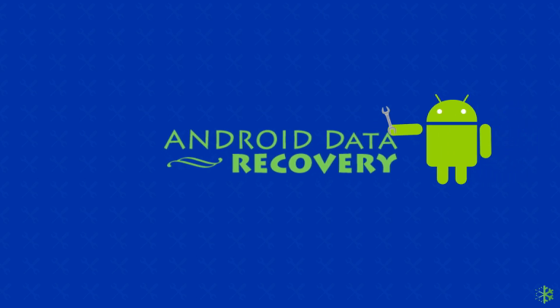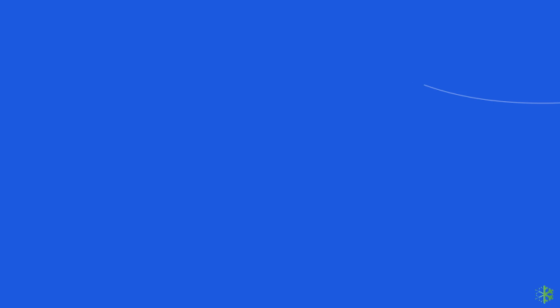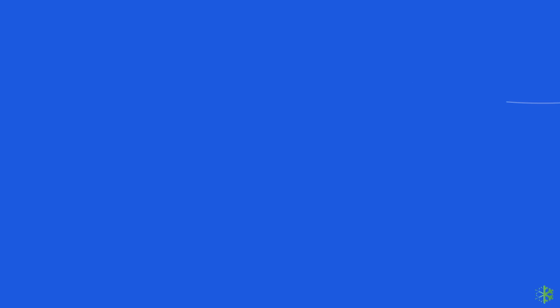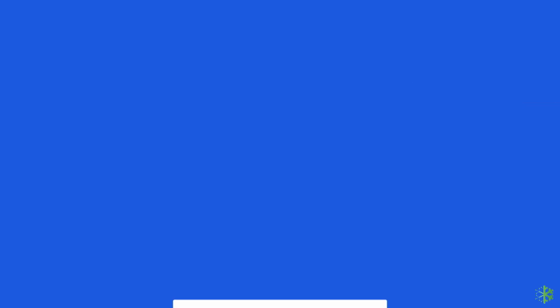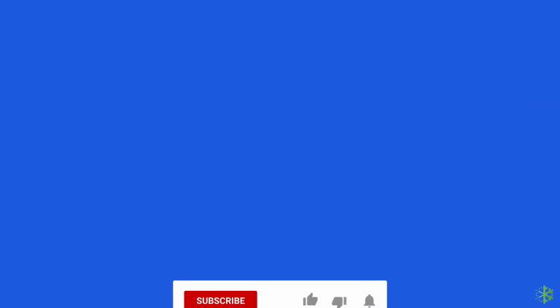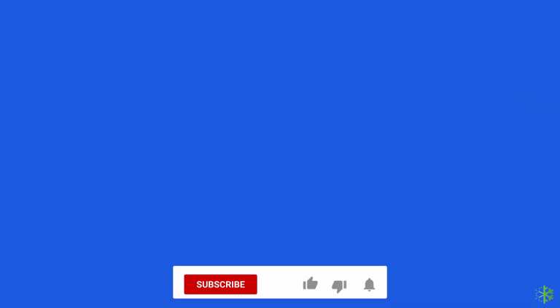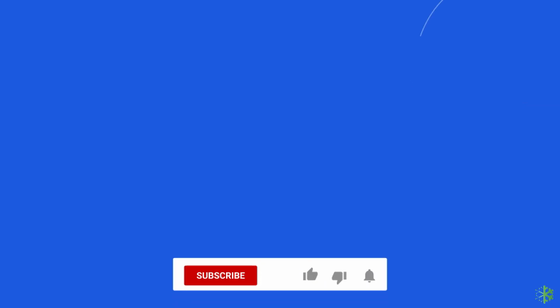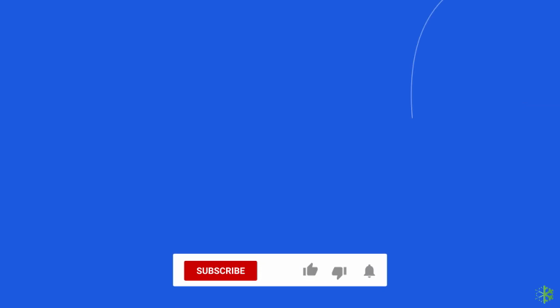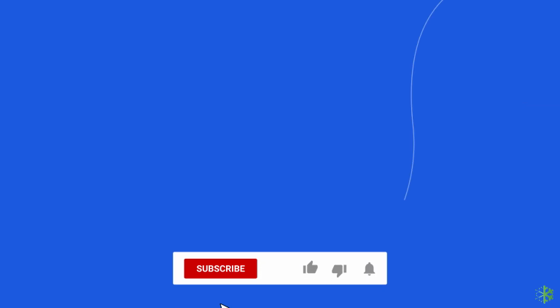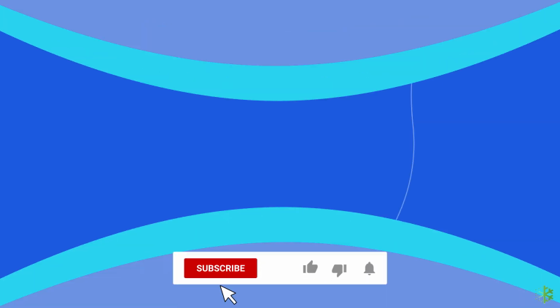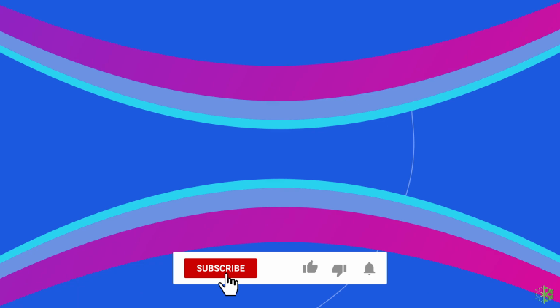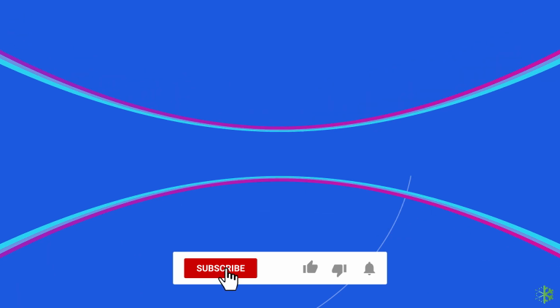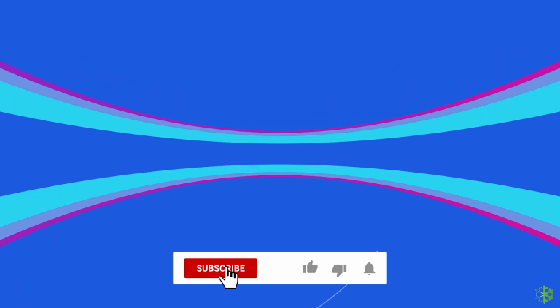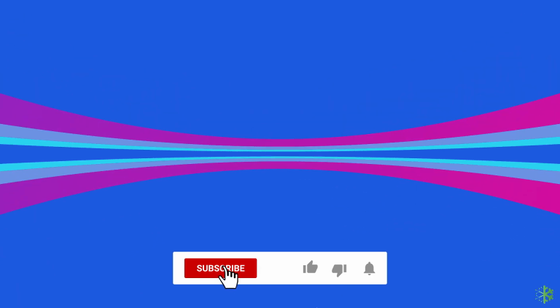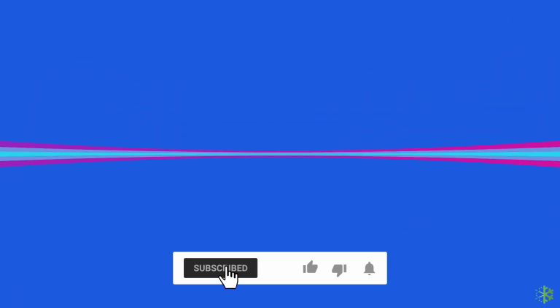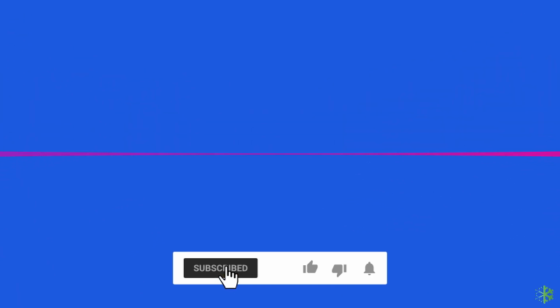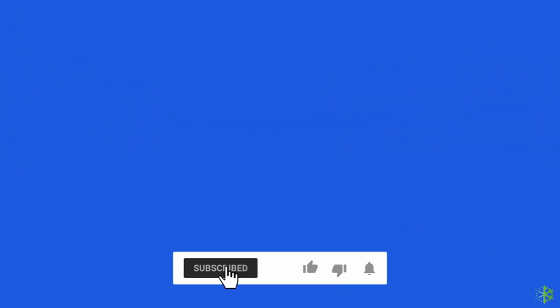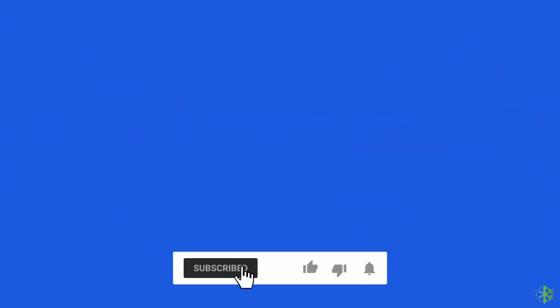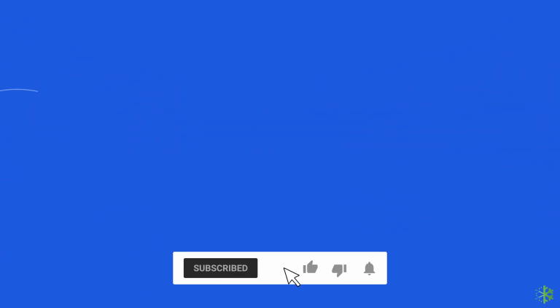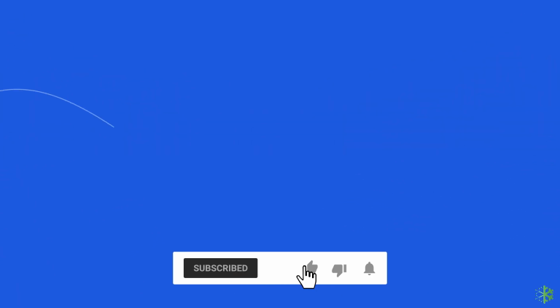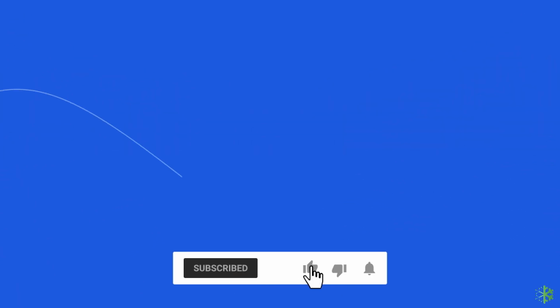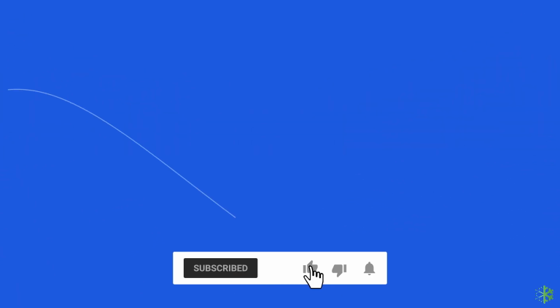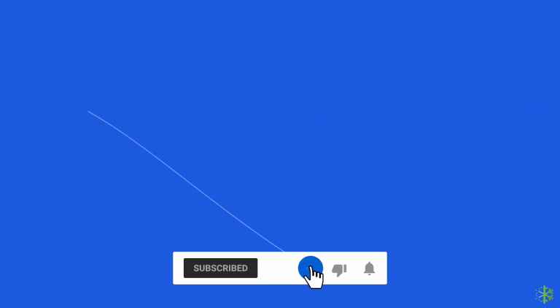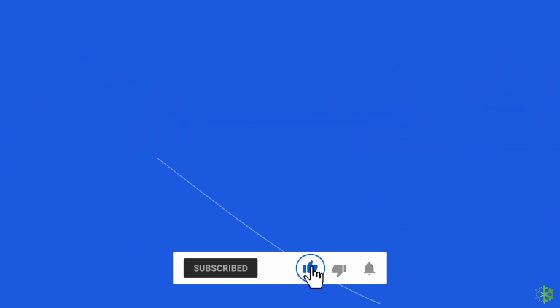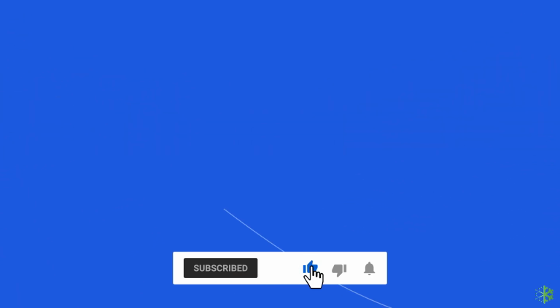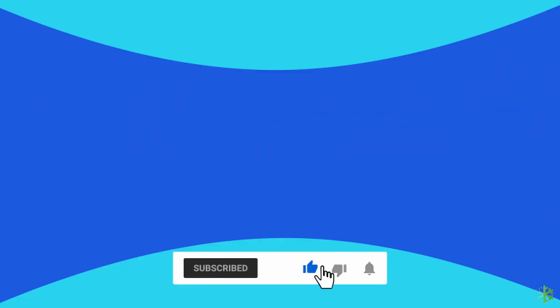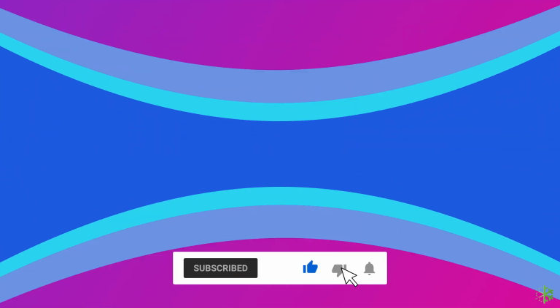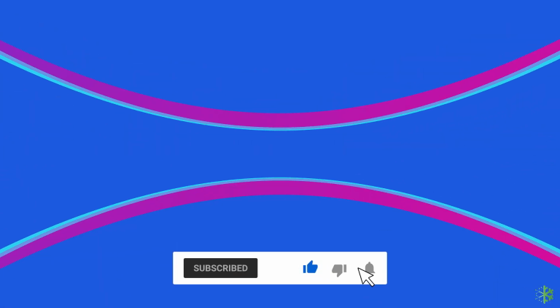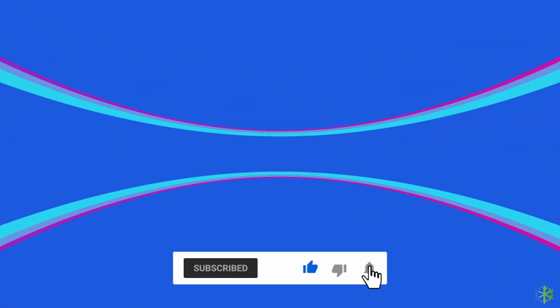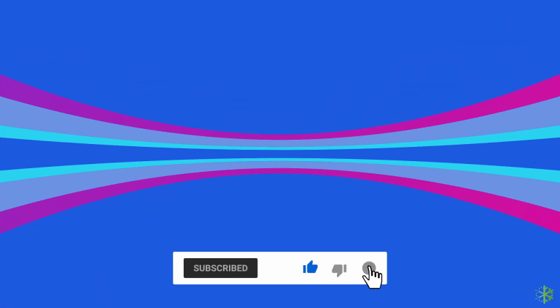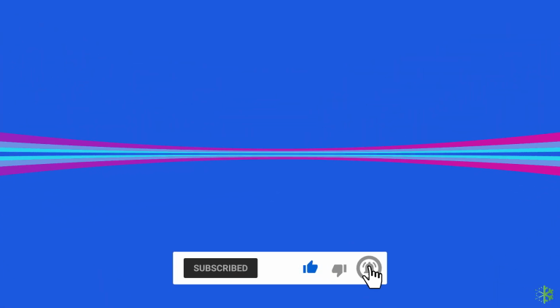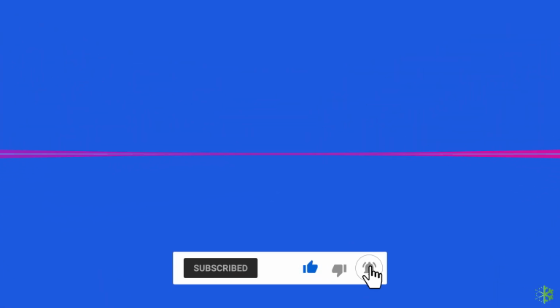Before heading towards the solution, make sure to like and subscribe to our YouTube channel.